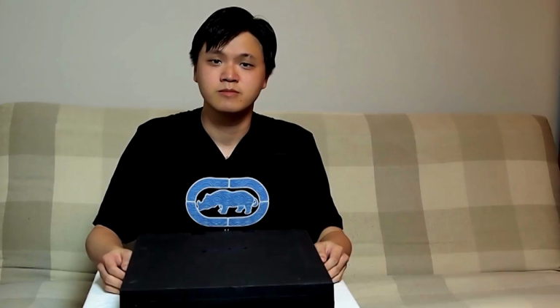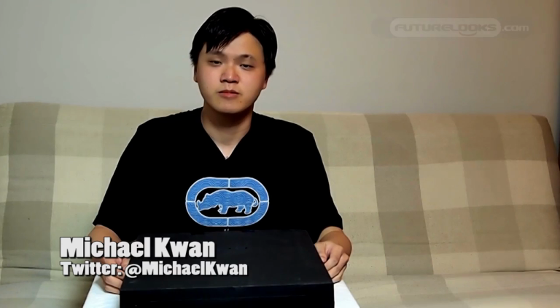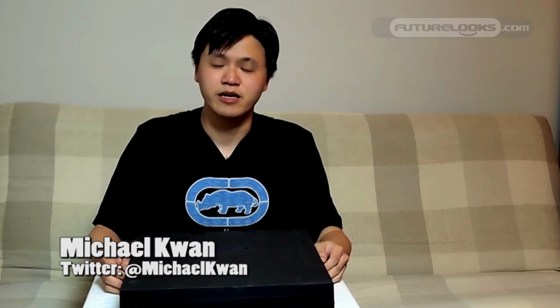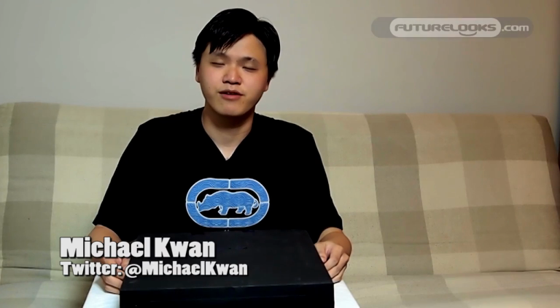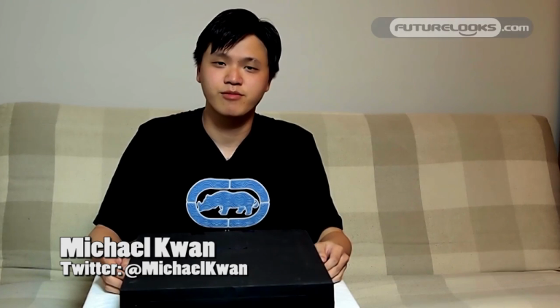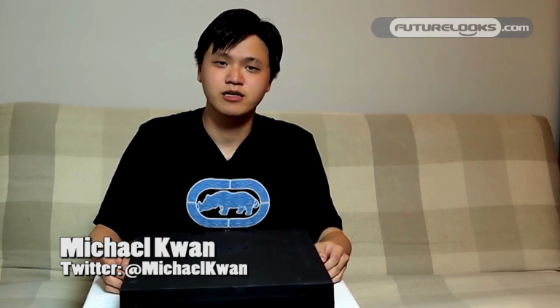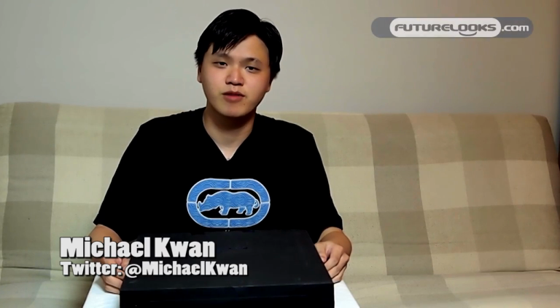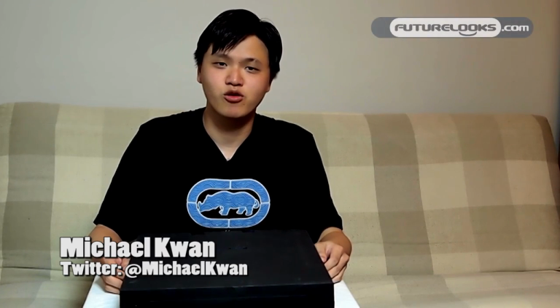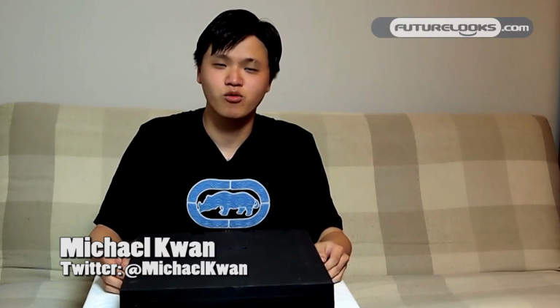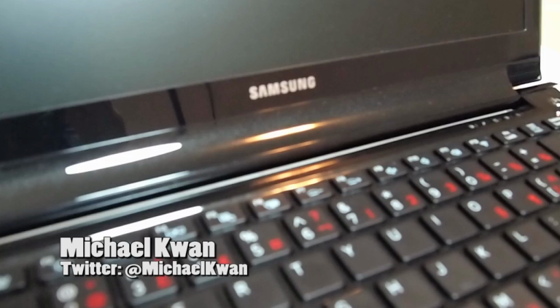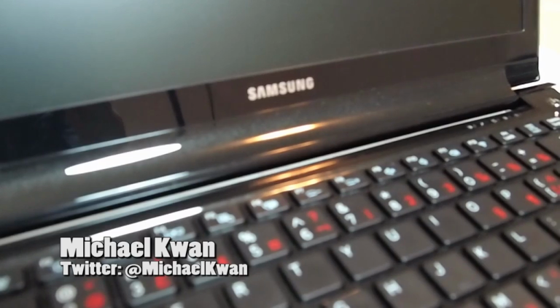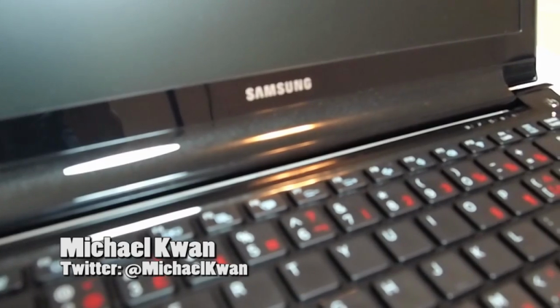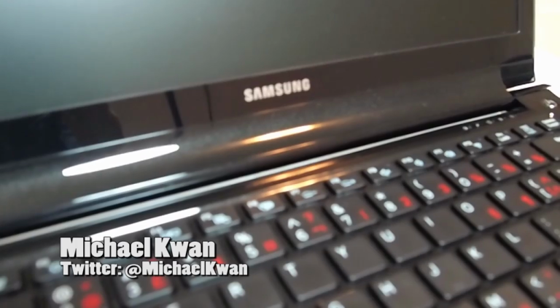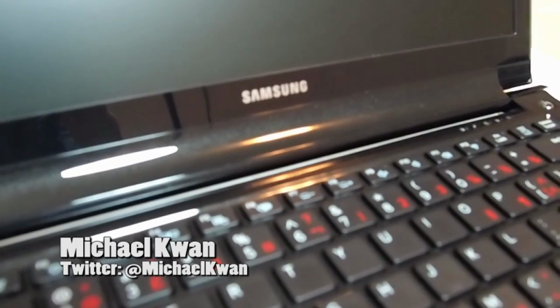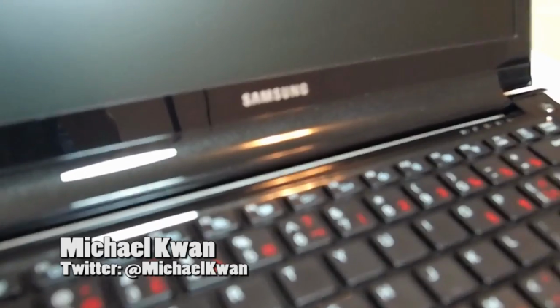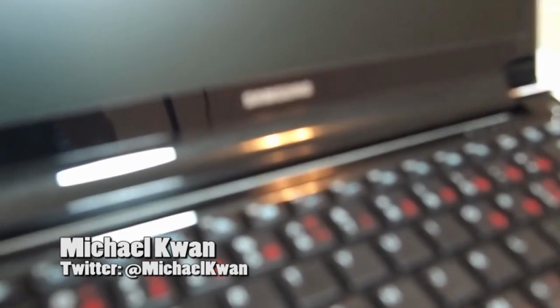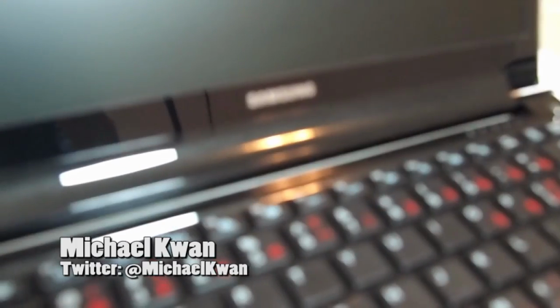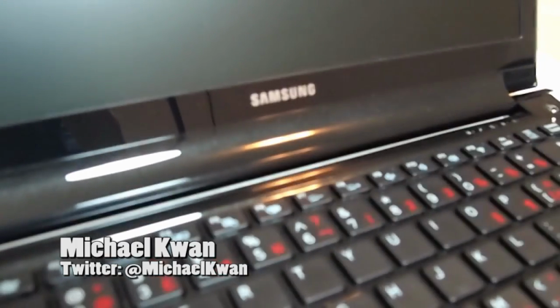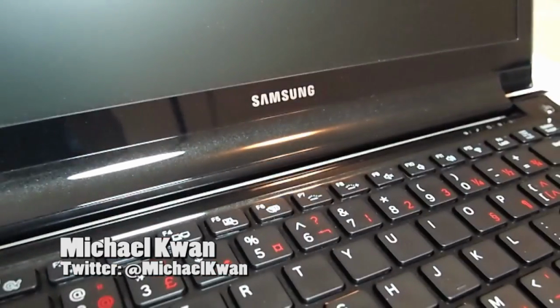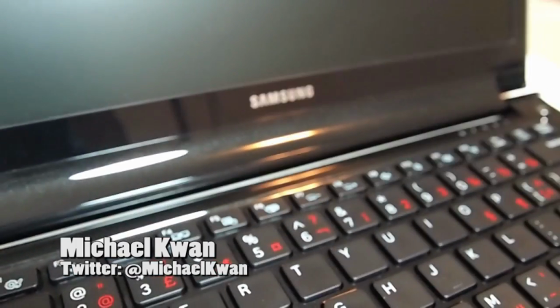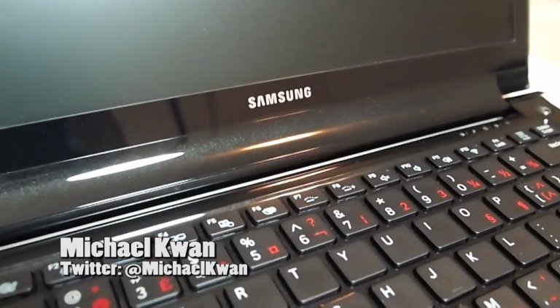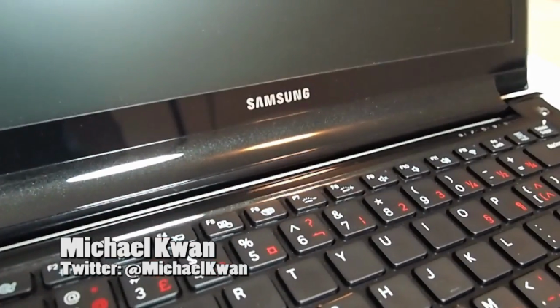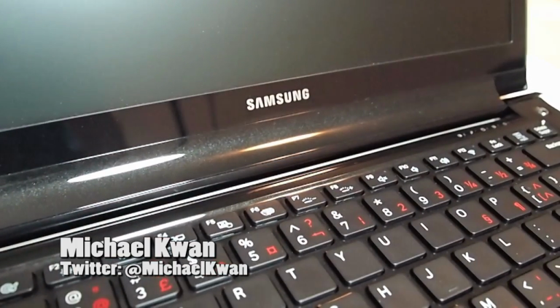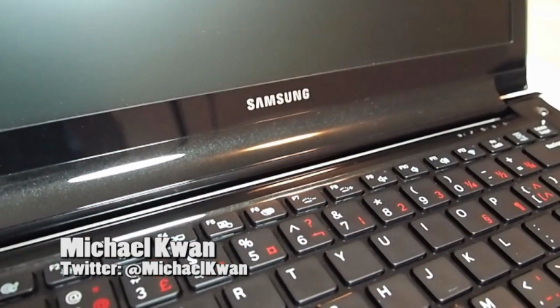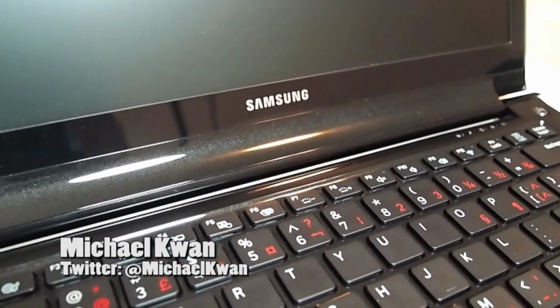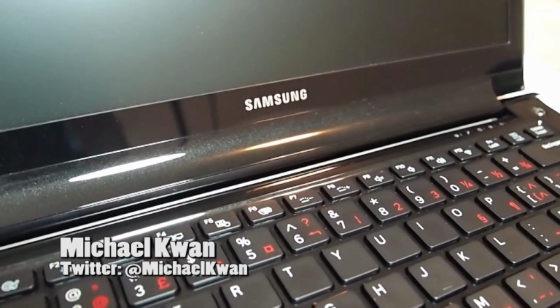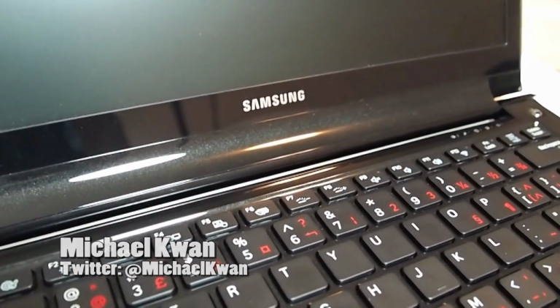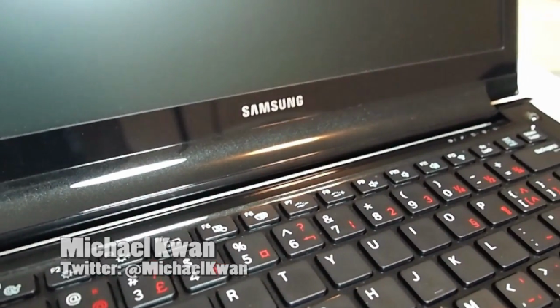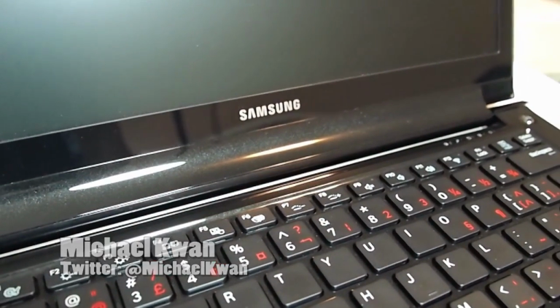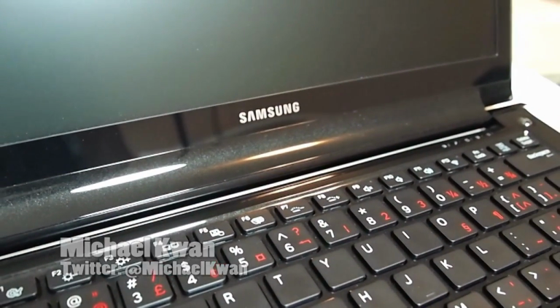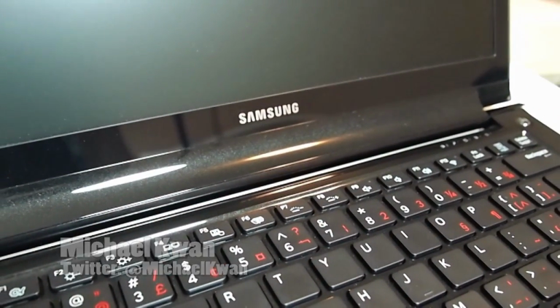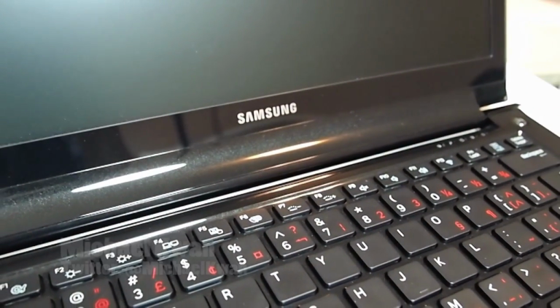Hey everybody, it's Michael Kwan. Today I'll be unboxing the Samsung Series 9 Notebook.